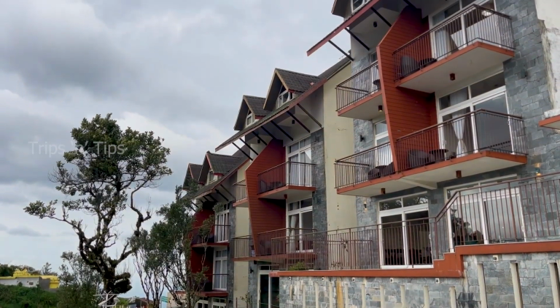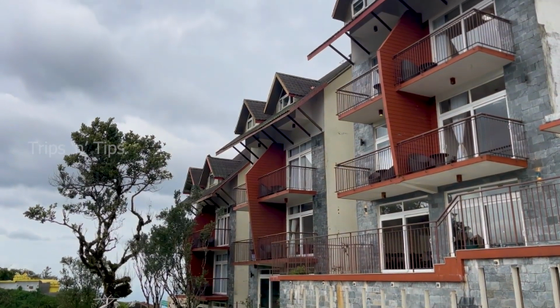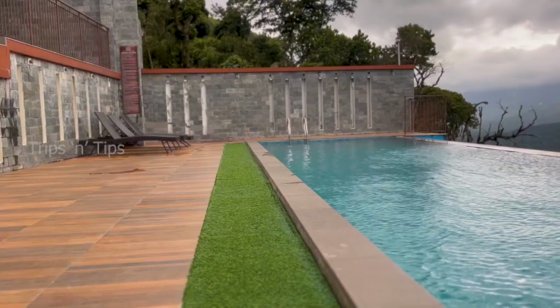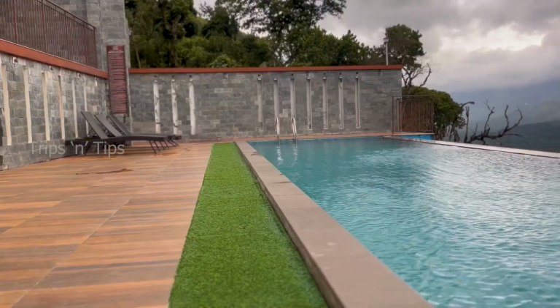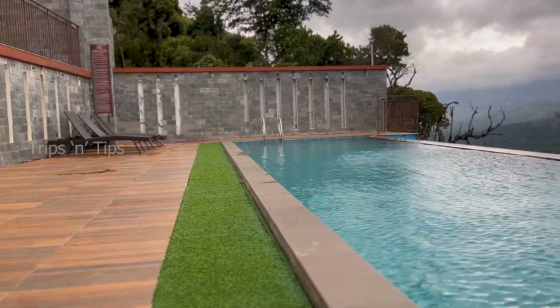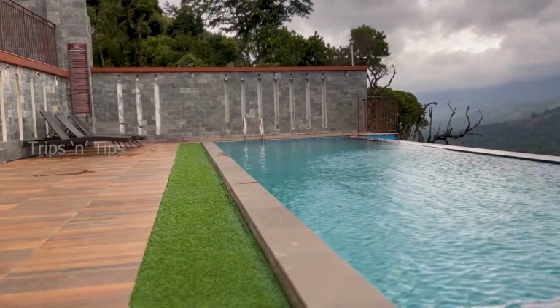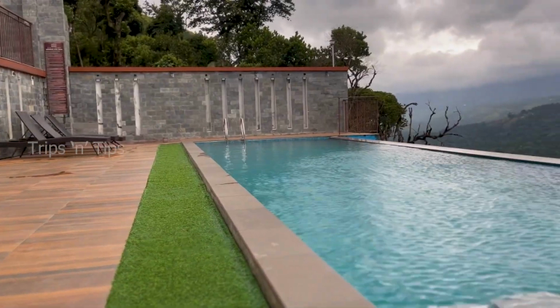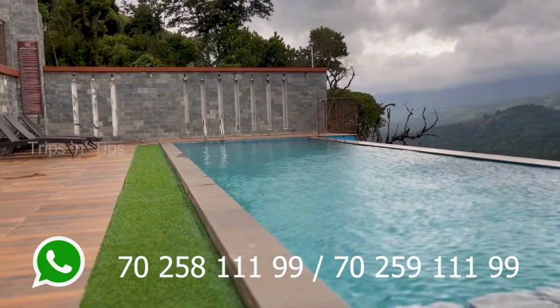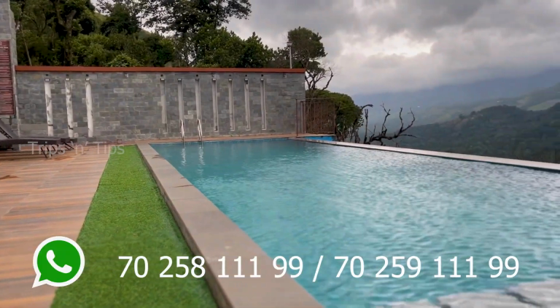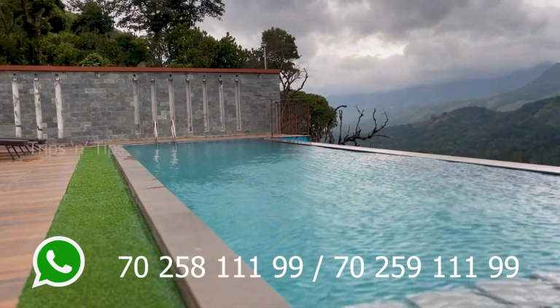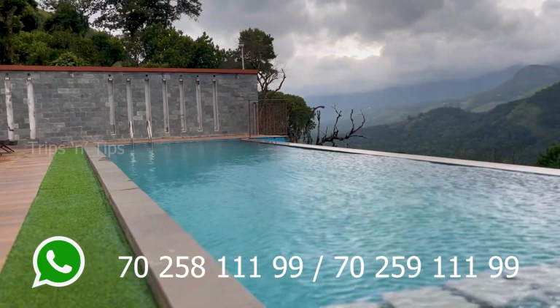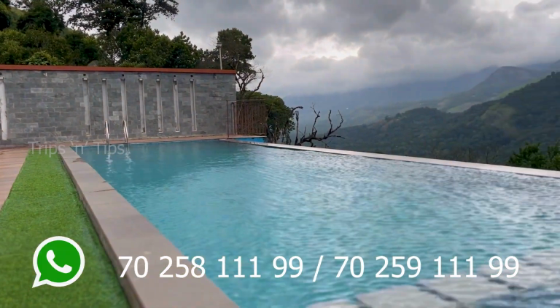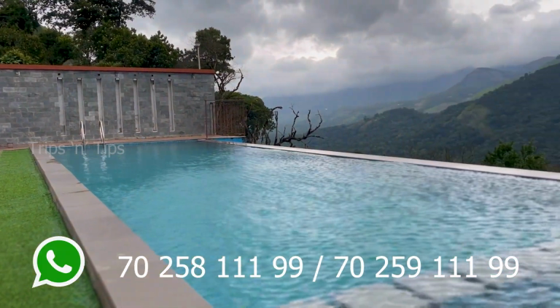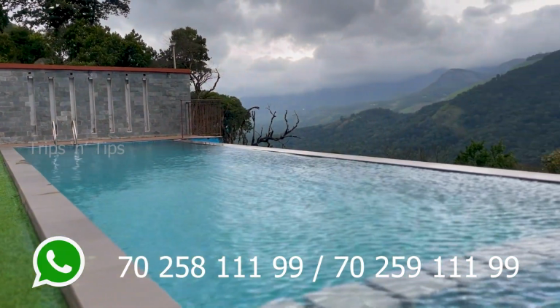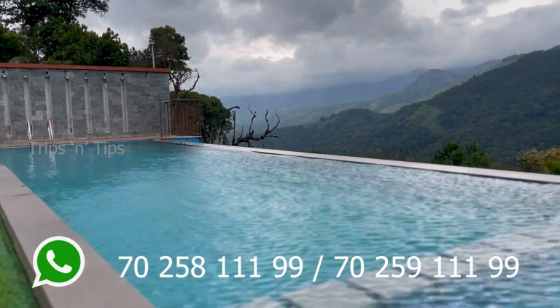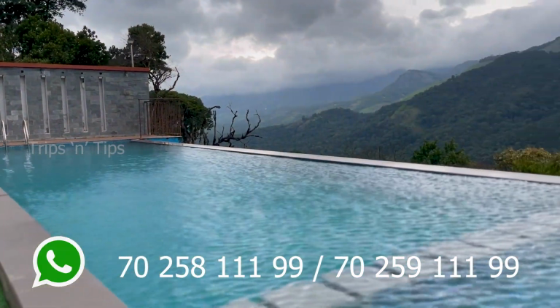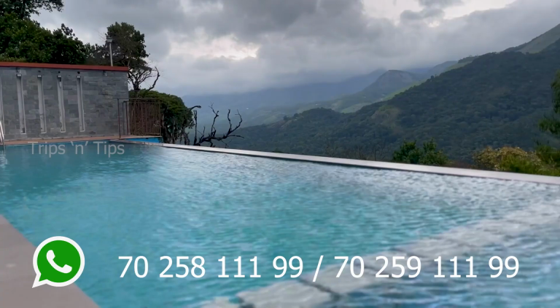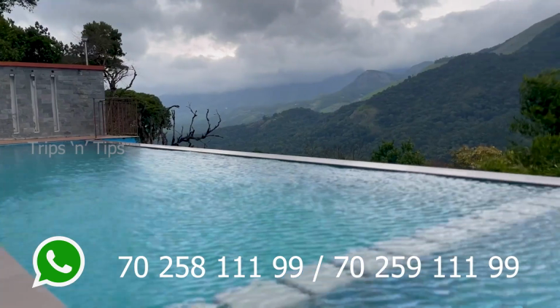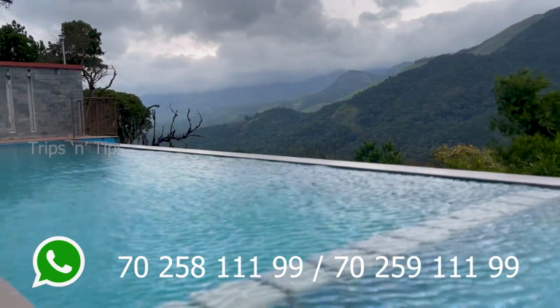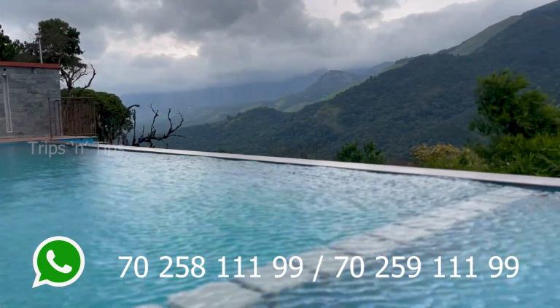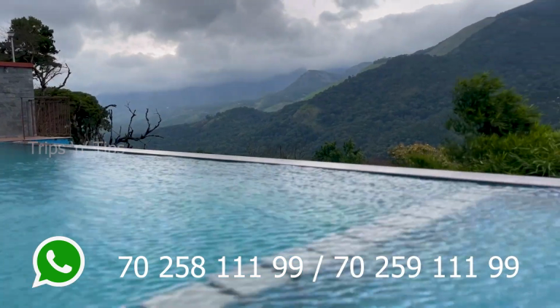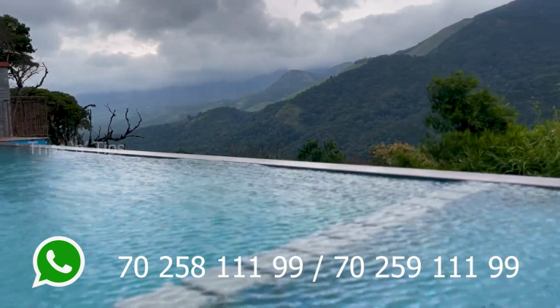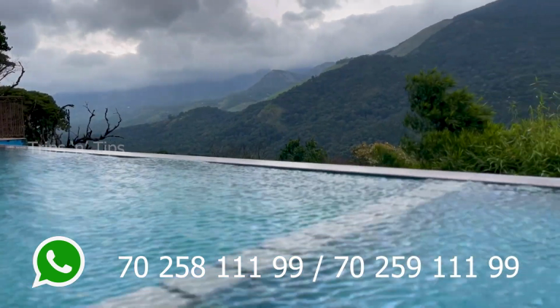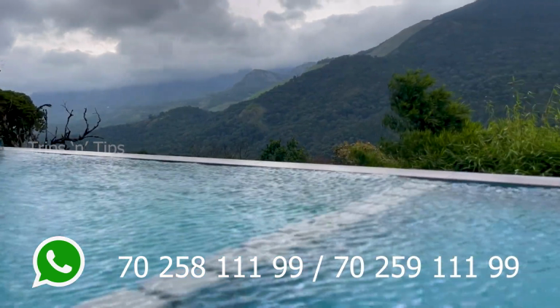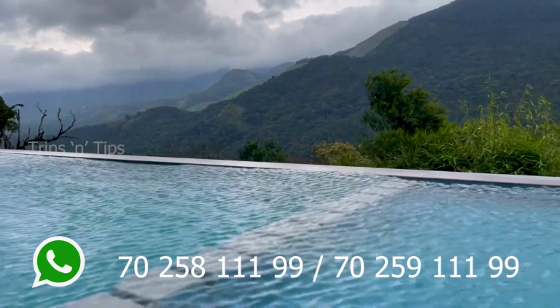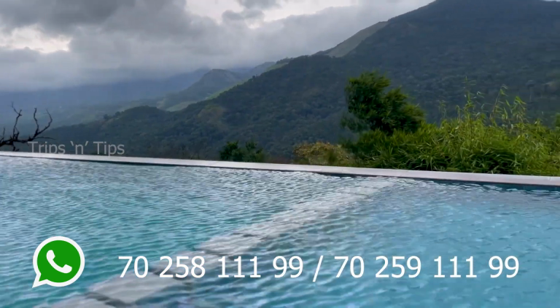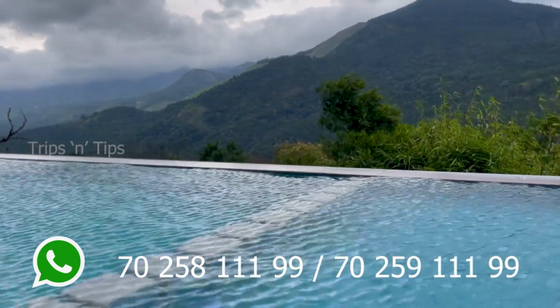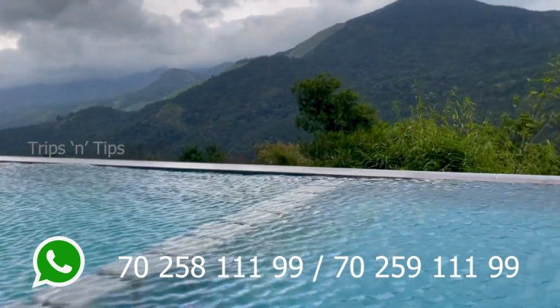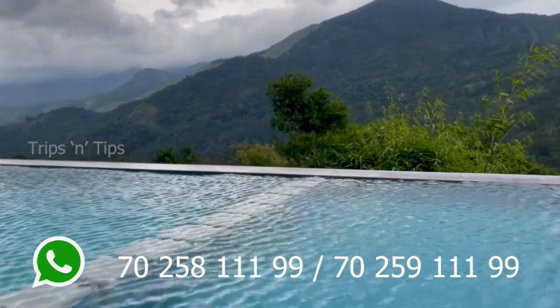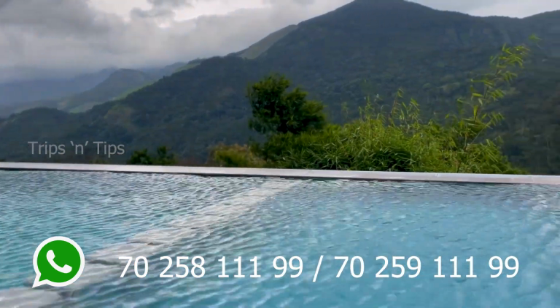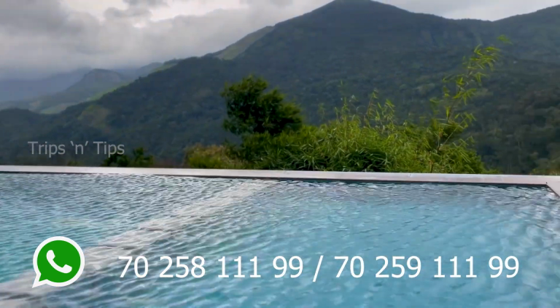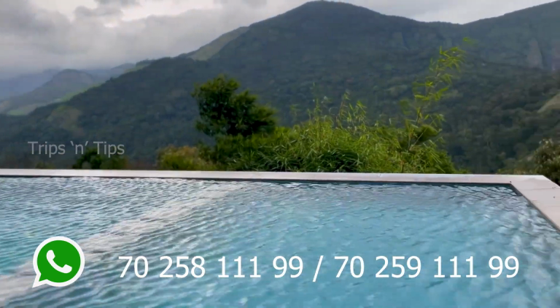The highlight of this Shola Crown Resort is its infinity swimming pool, which has an amazing outlook.